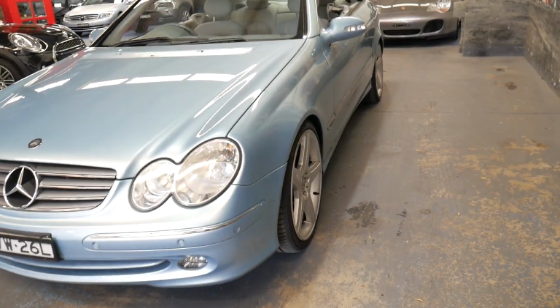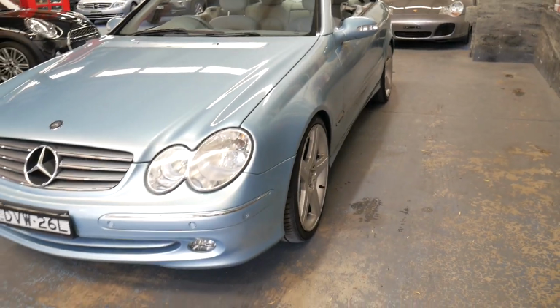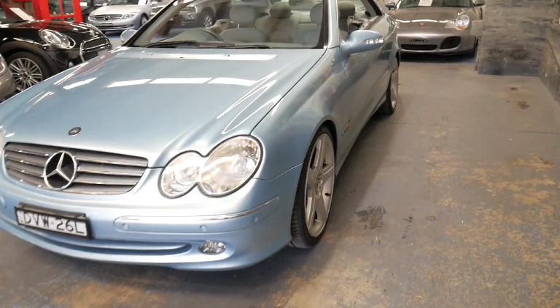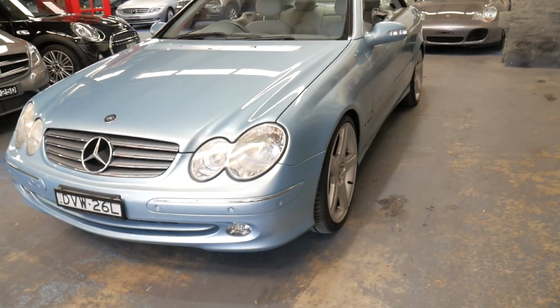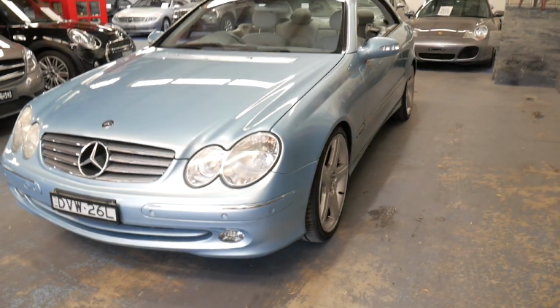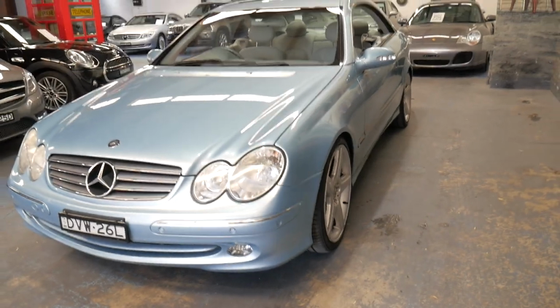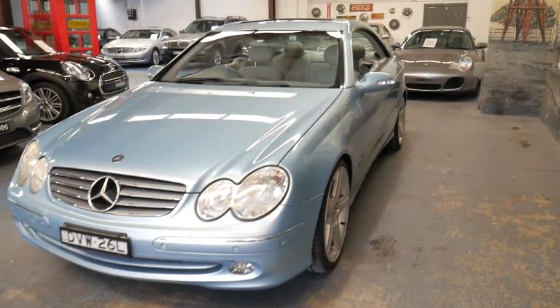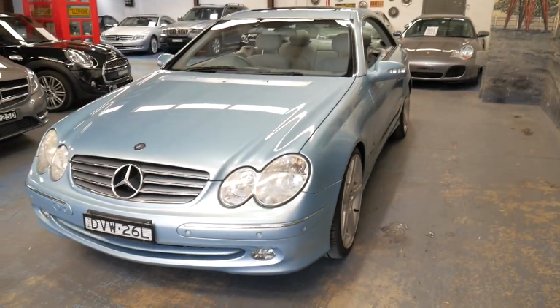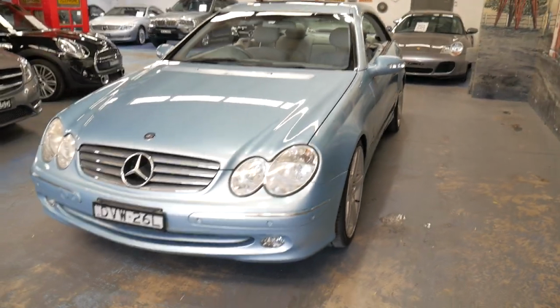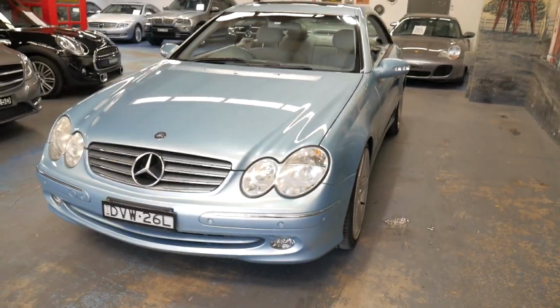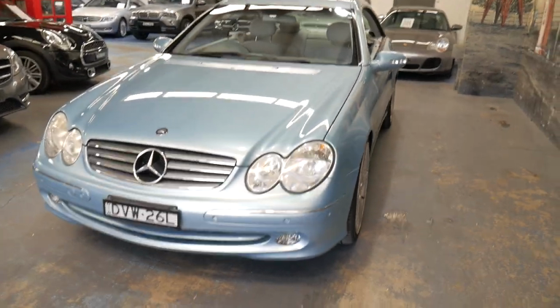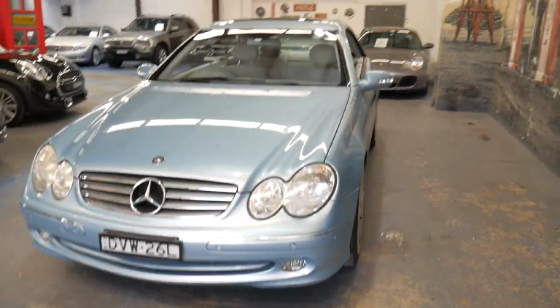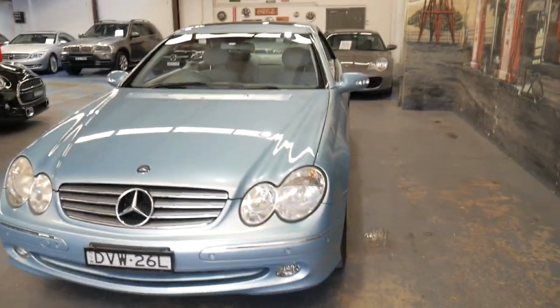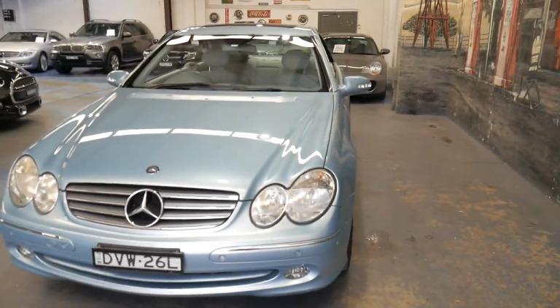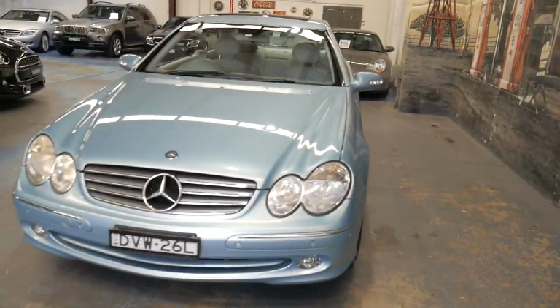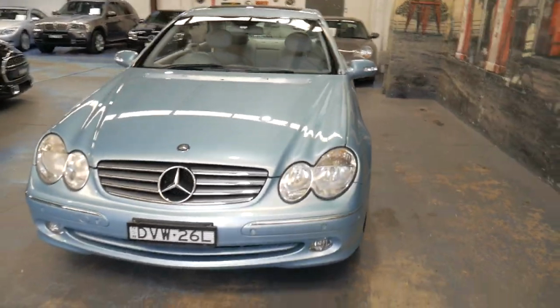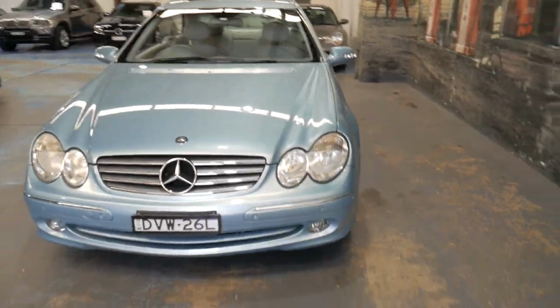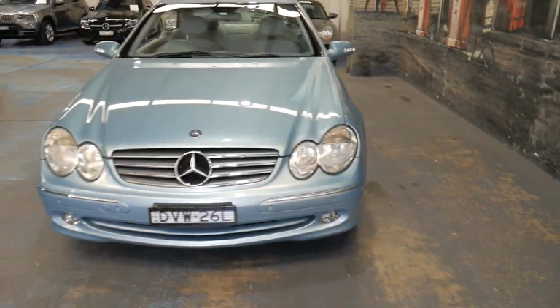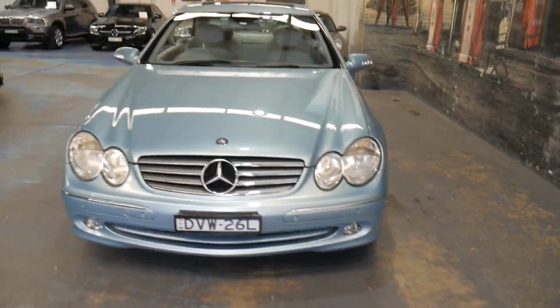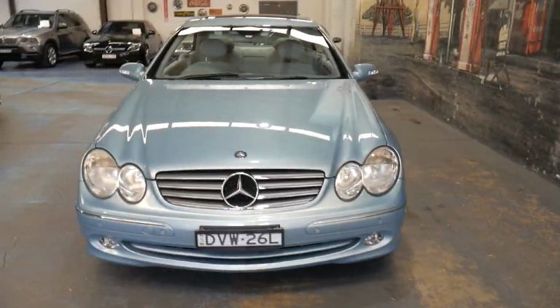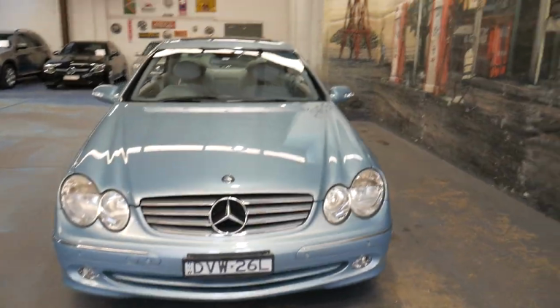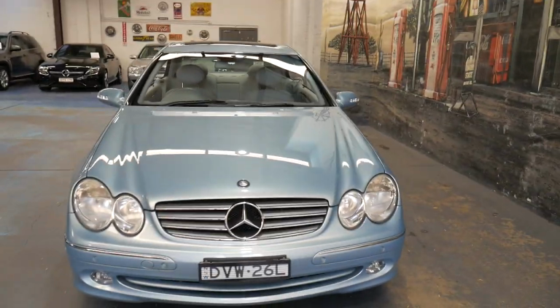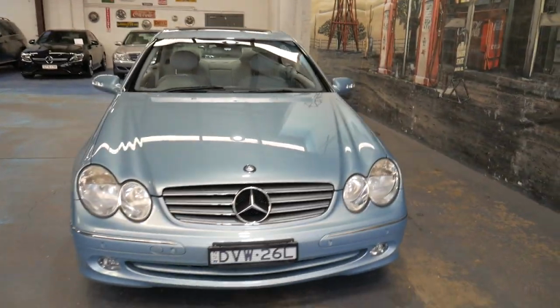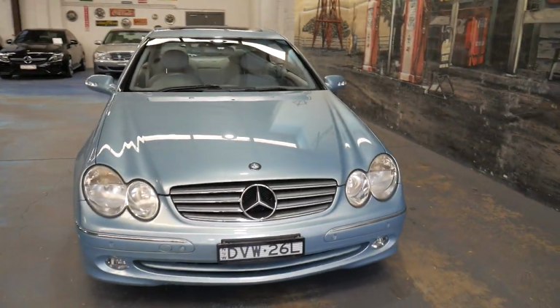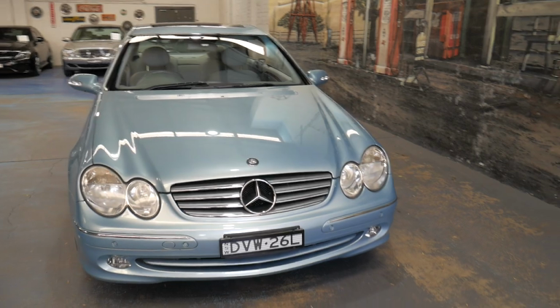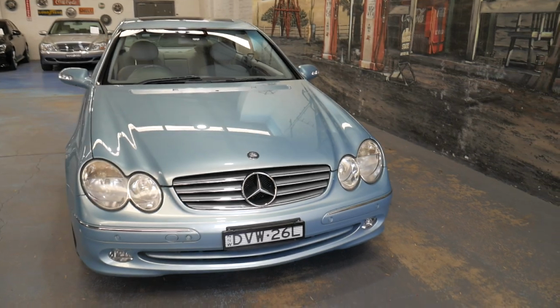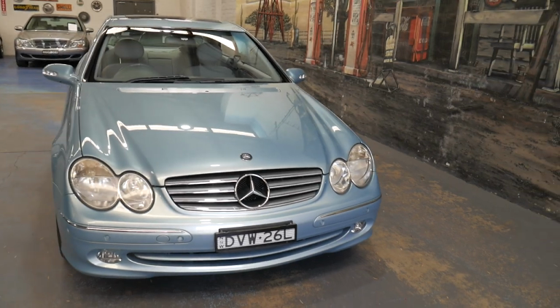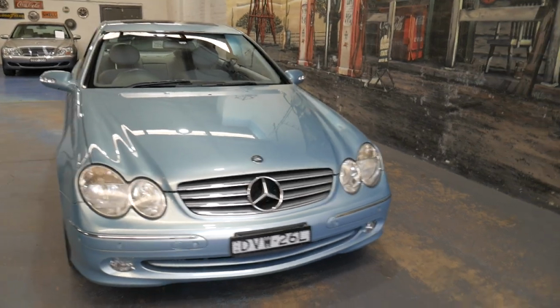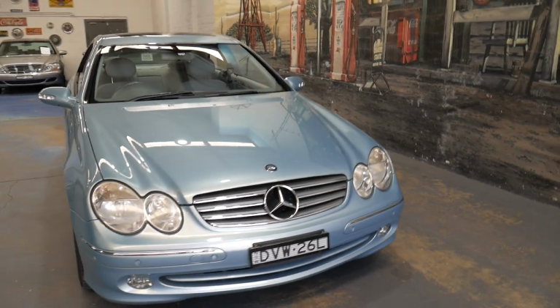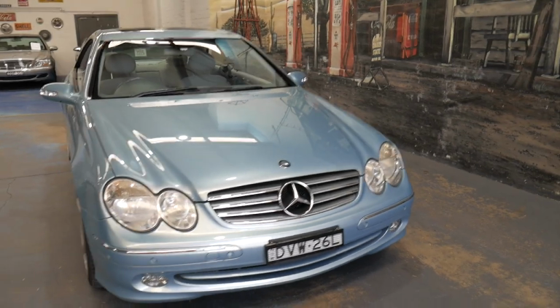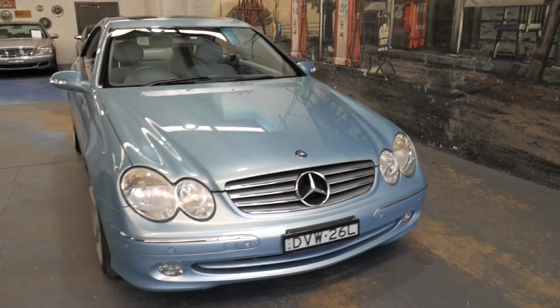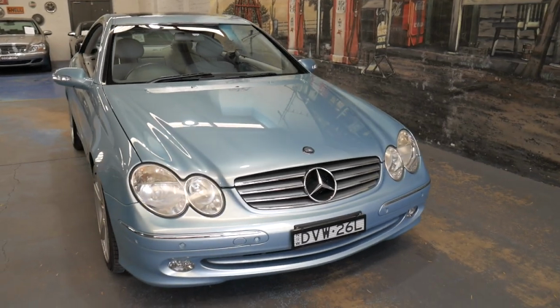It's just come into us — we haven't even had to wash it. I've just backed it in. It was traded in this morning and I've done the photos and the video.